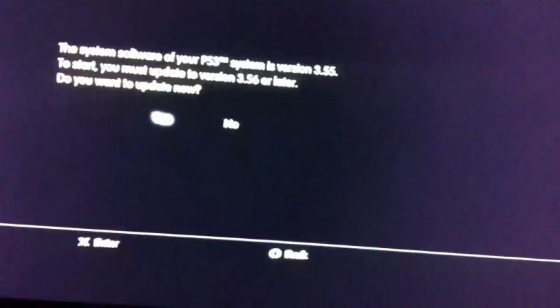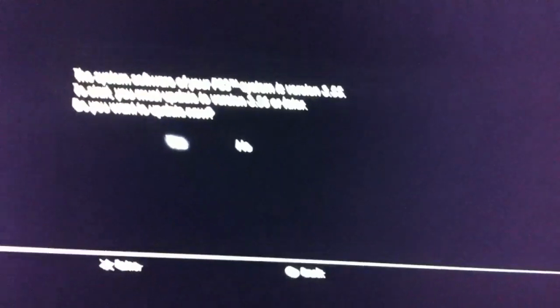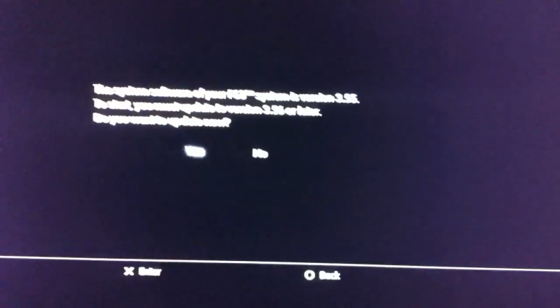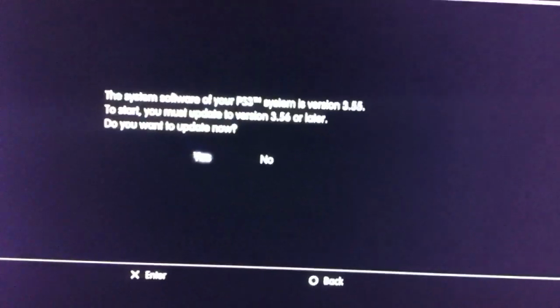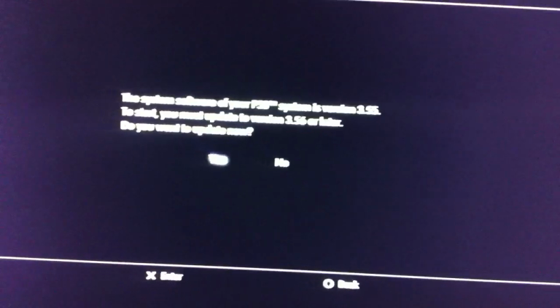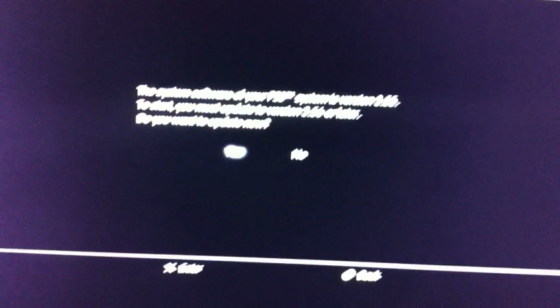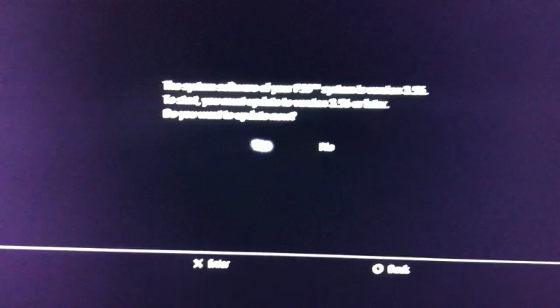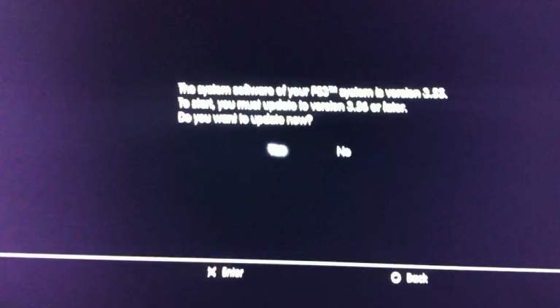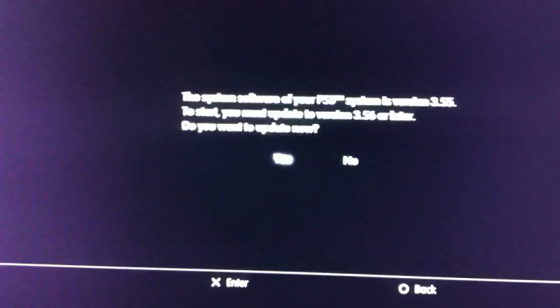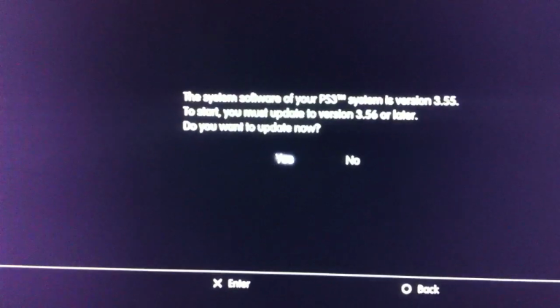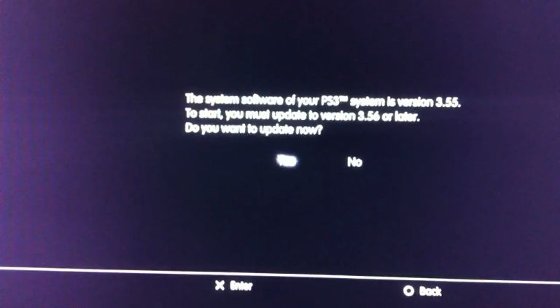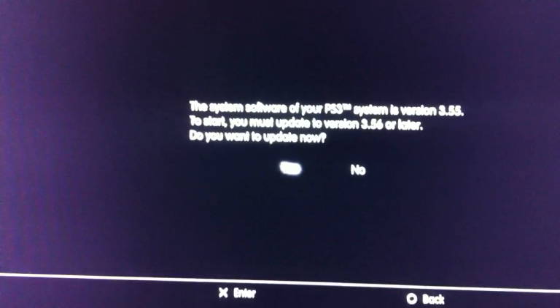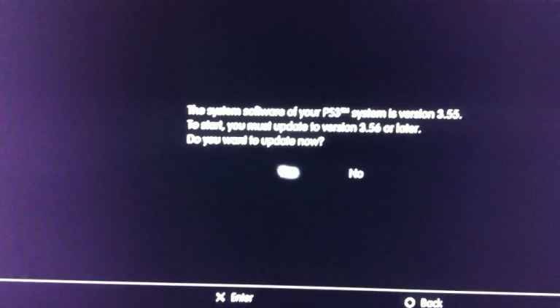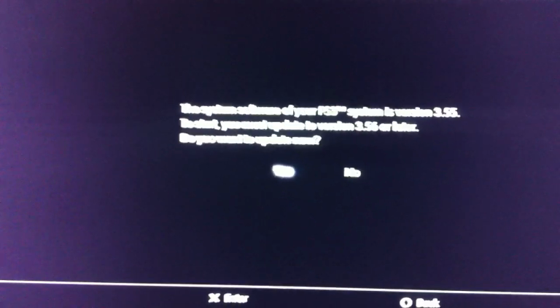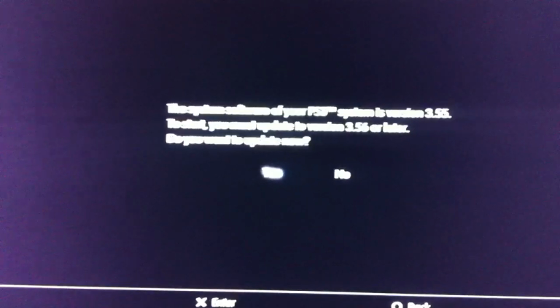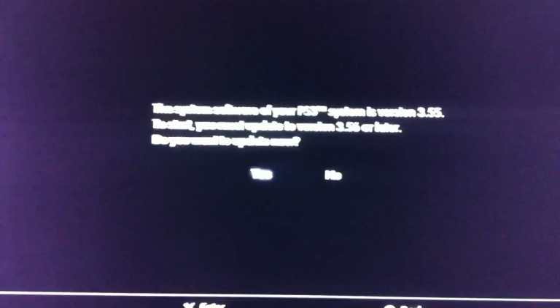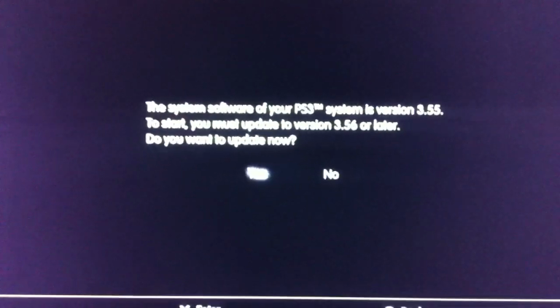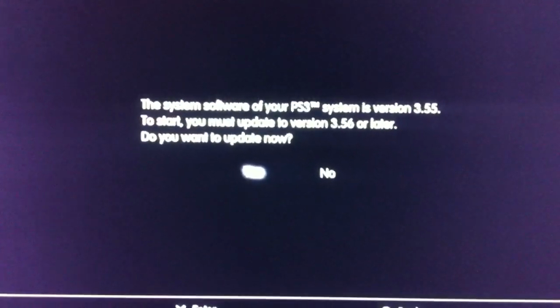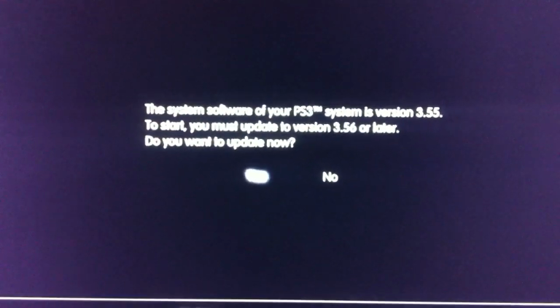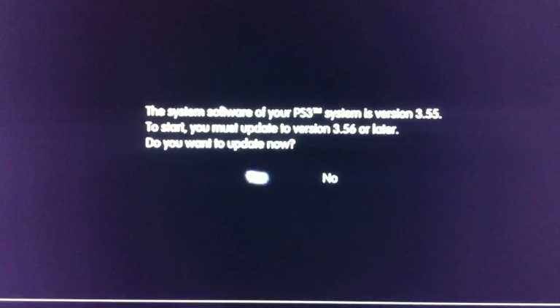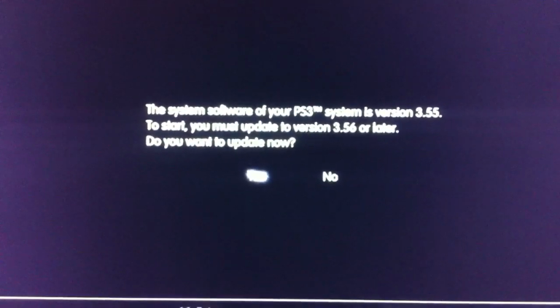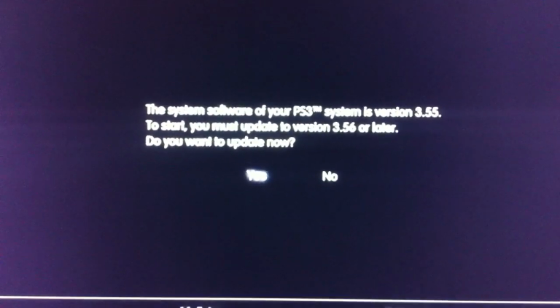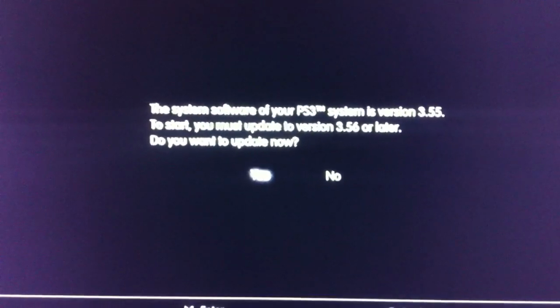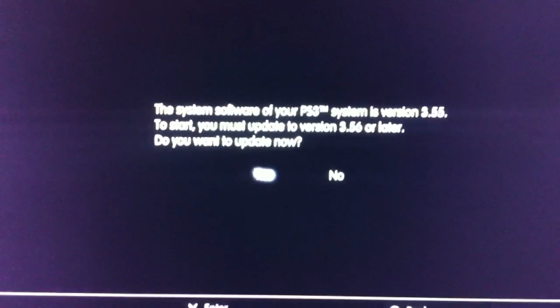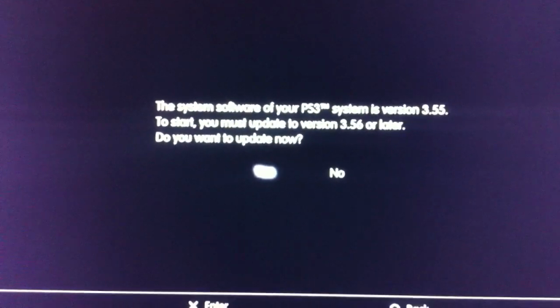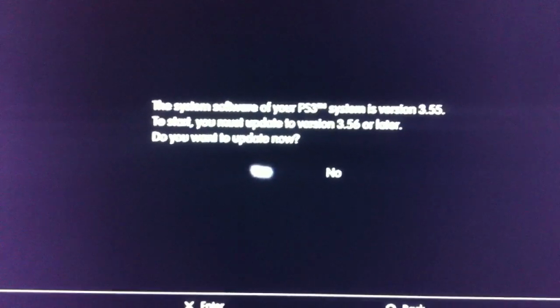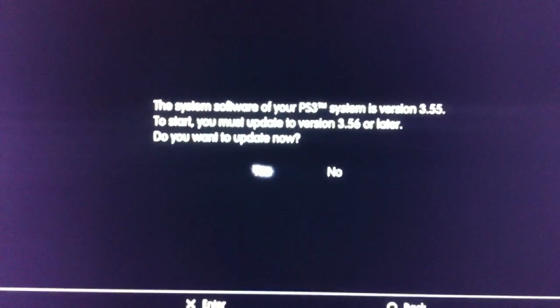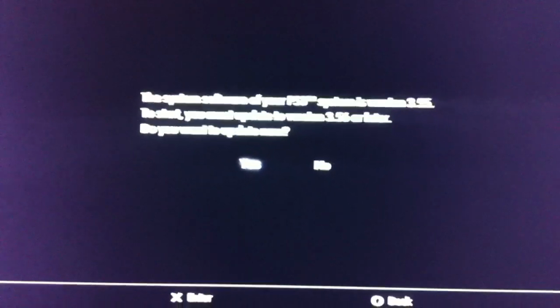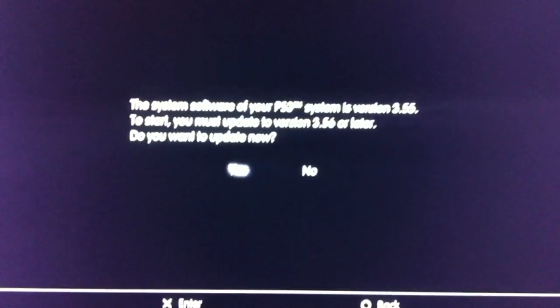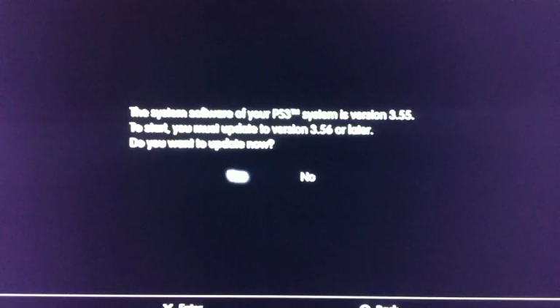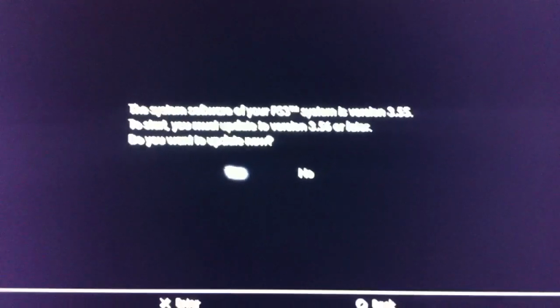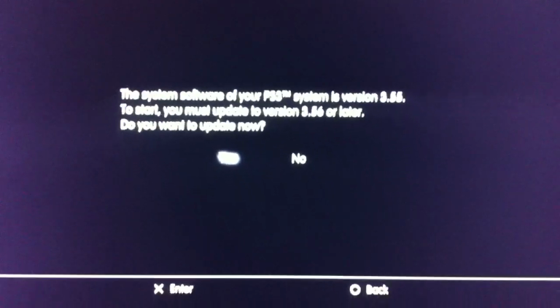So before we get started, you guys can see on my PS3 it's telling me that I'm on 3.55 and that I need a 3.56 install.